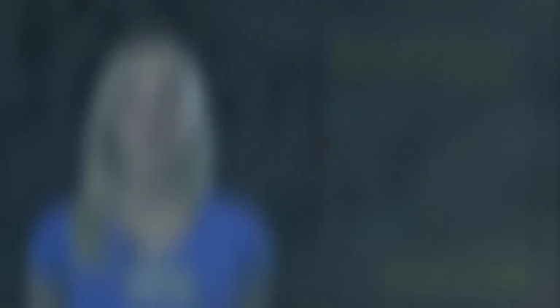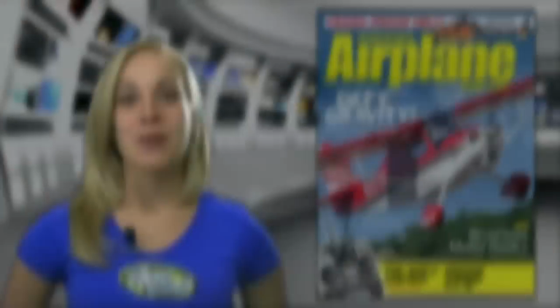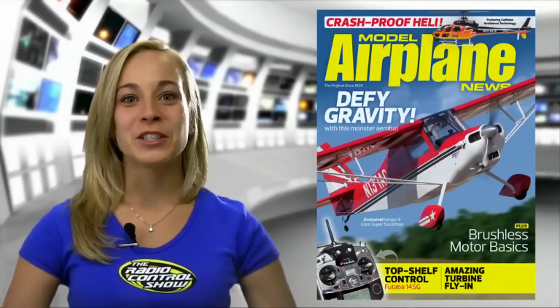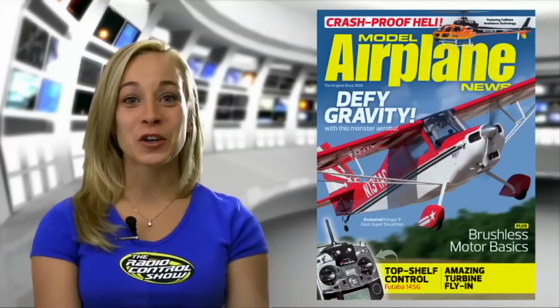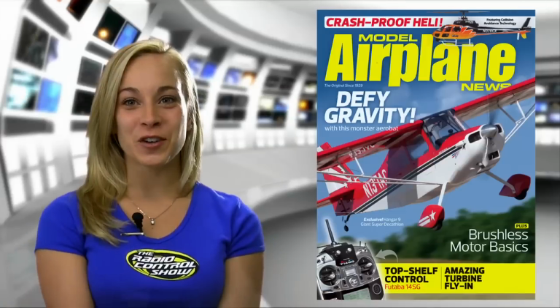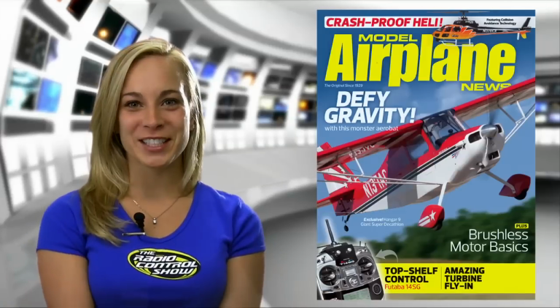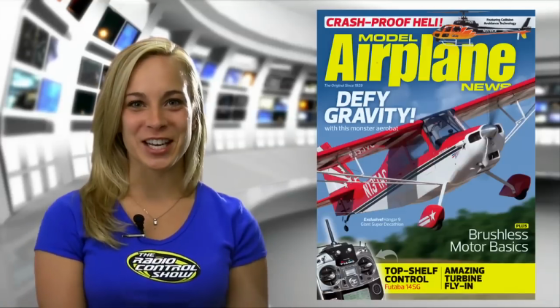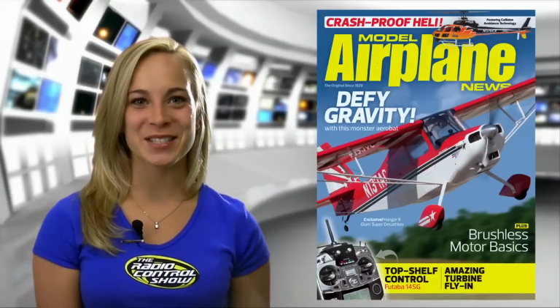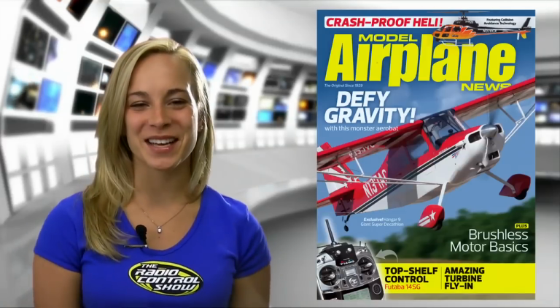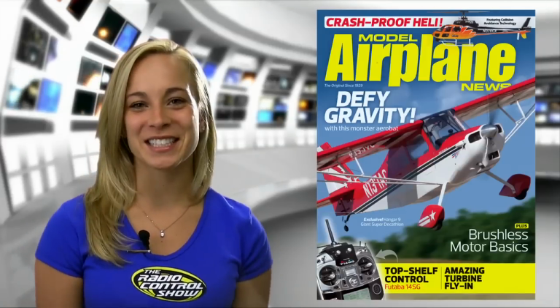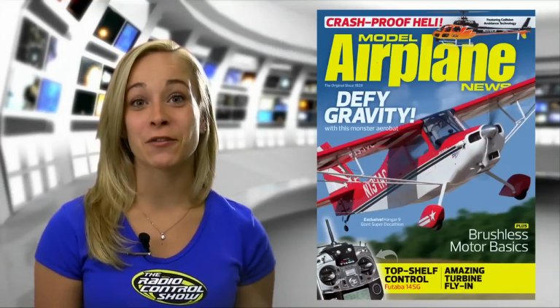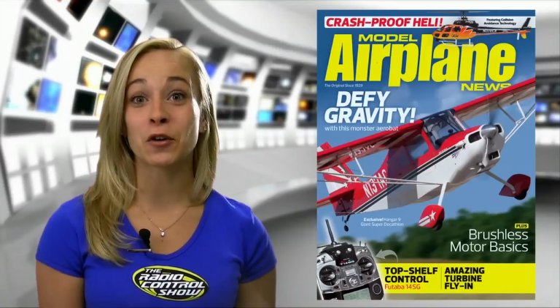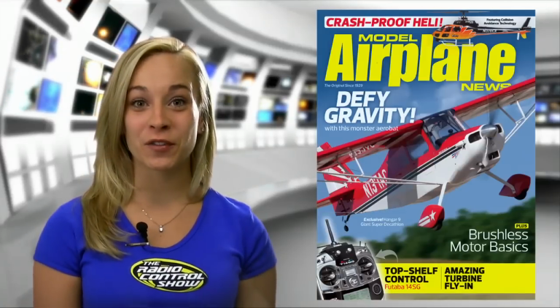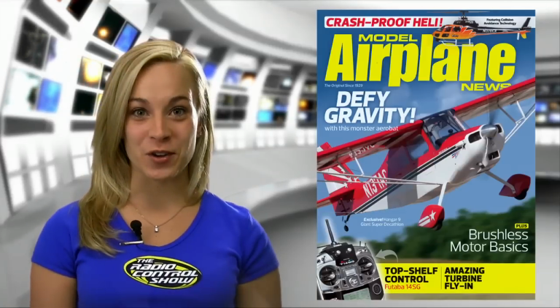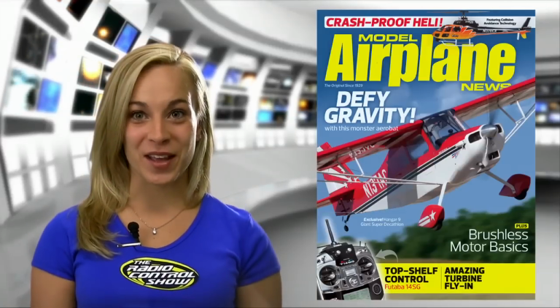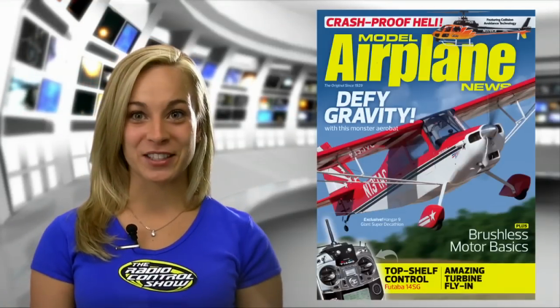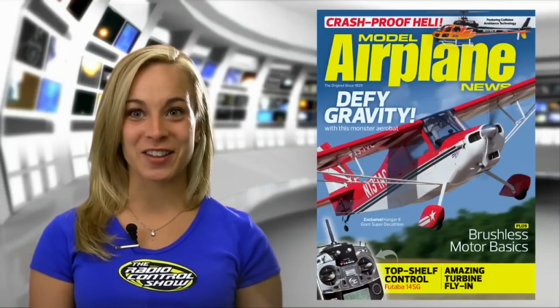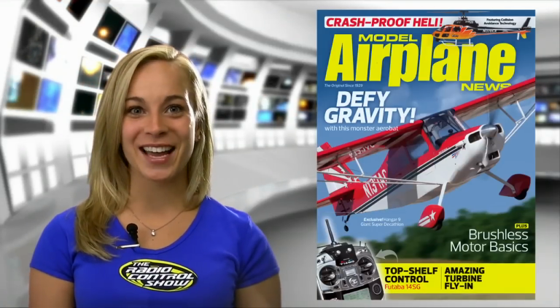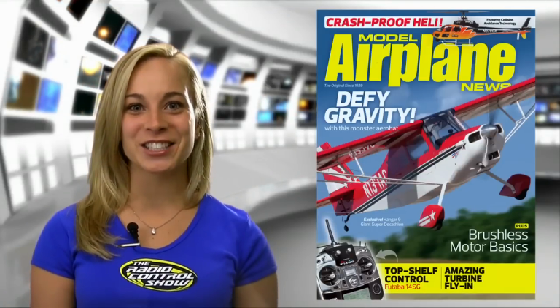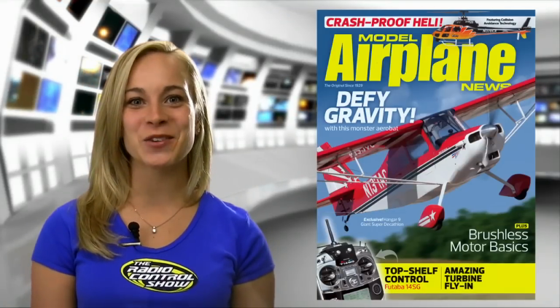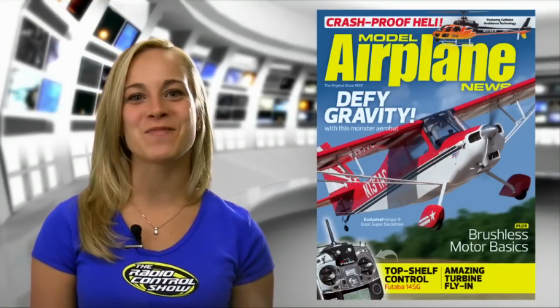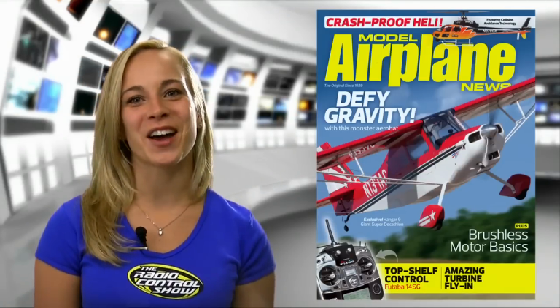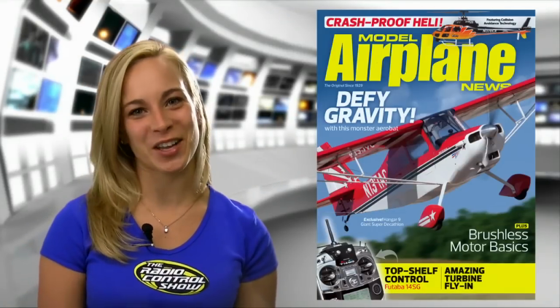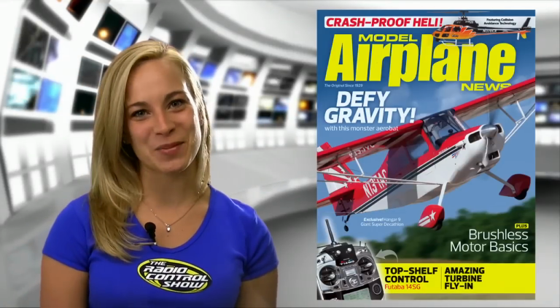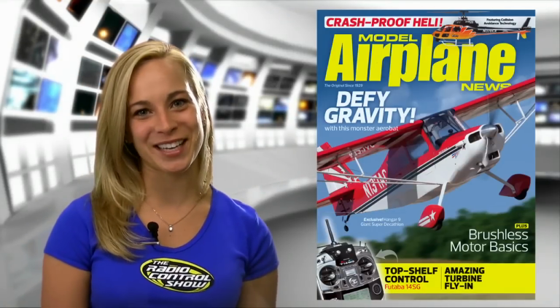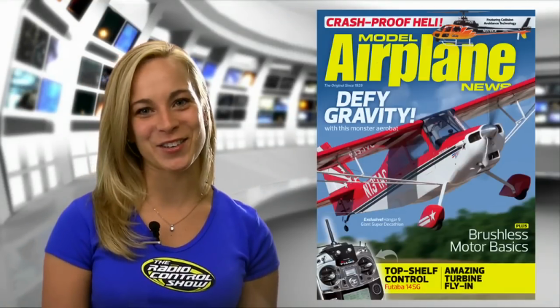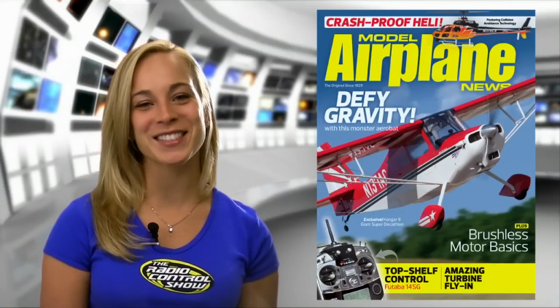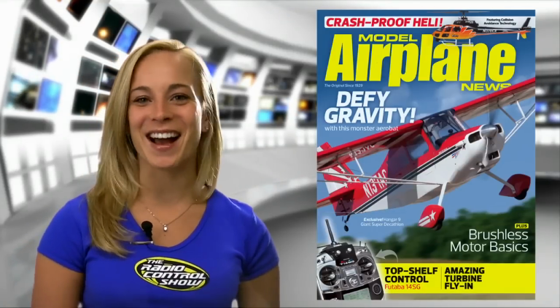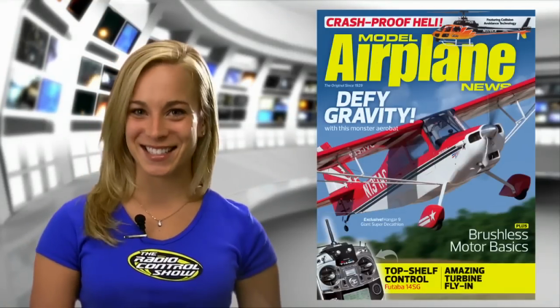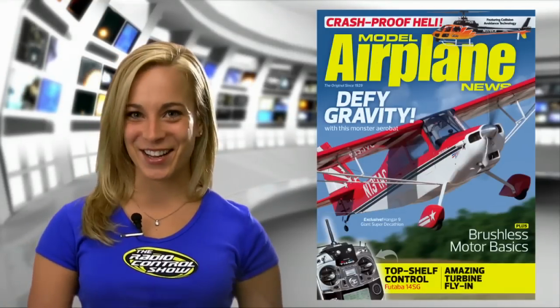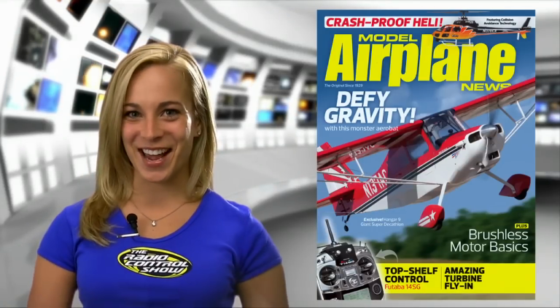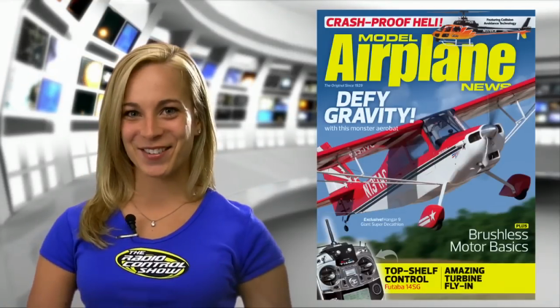Be sure to read Jason Benson's full review in the July issue of Model Airplane News, on sale now.